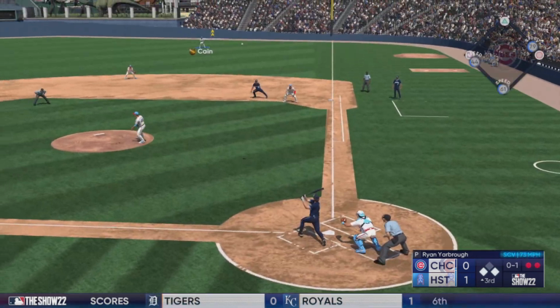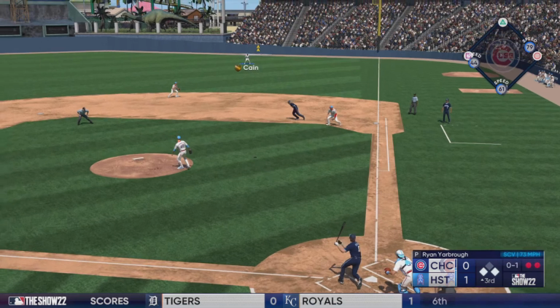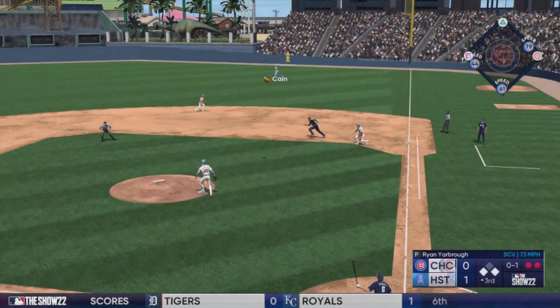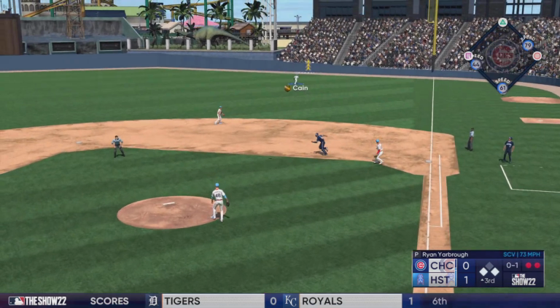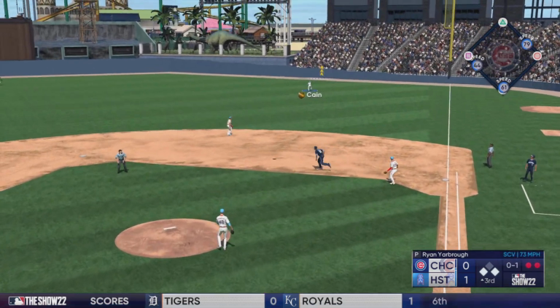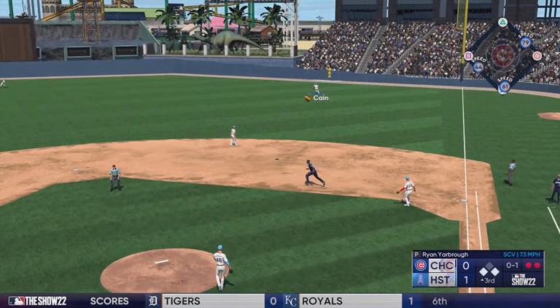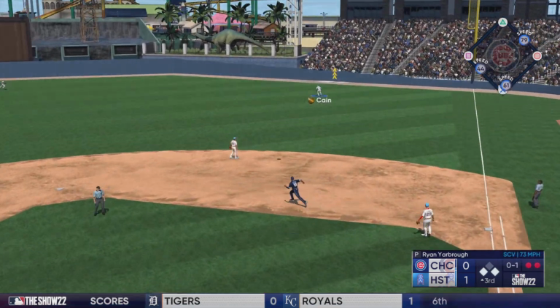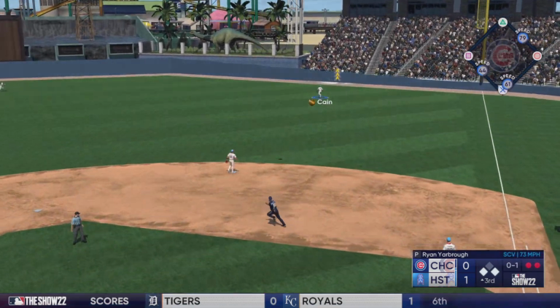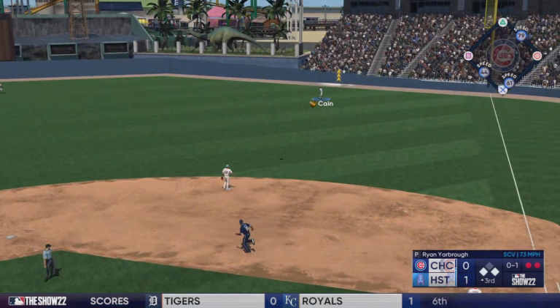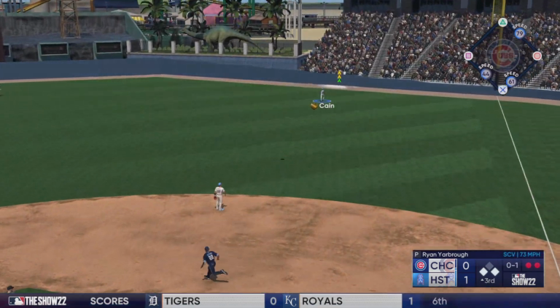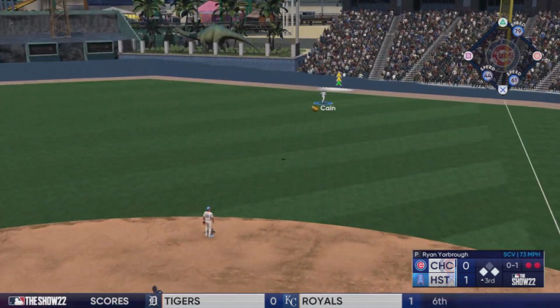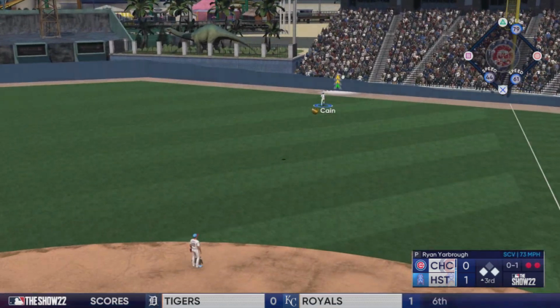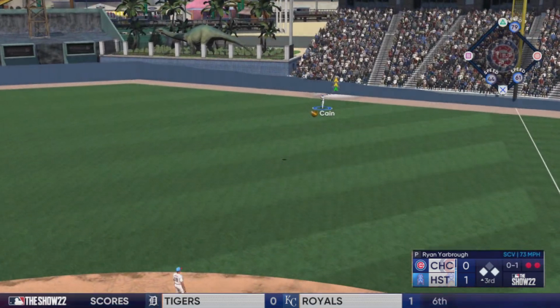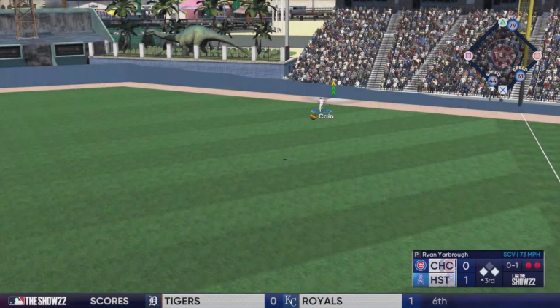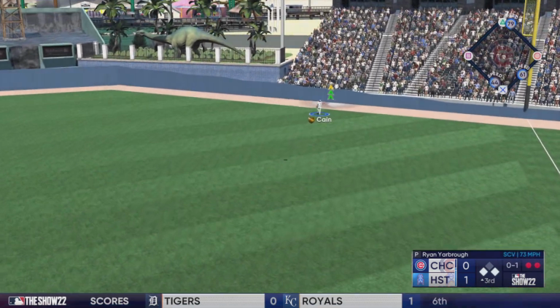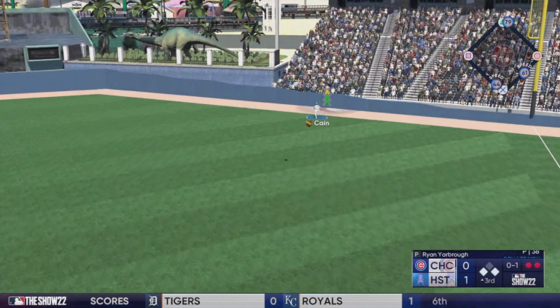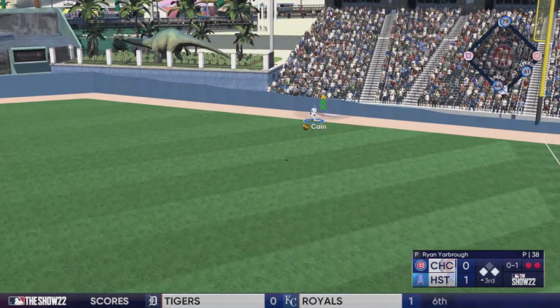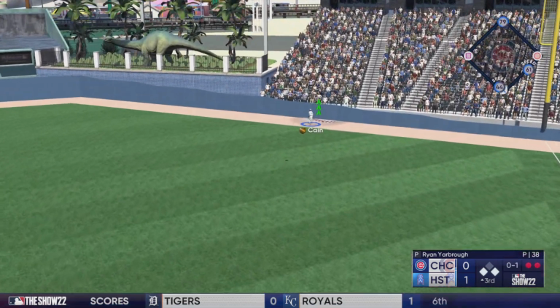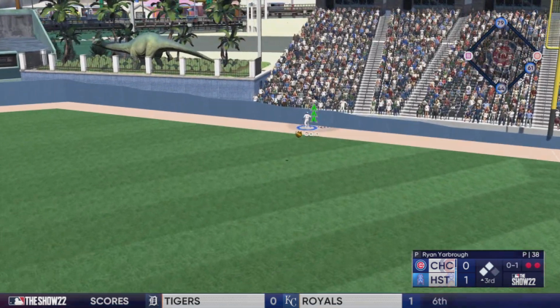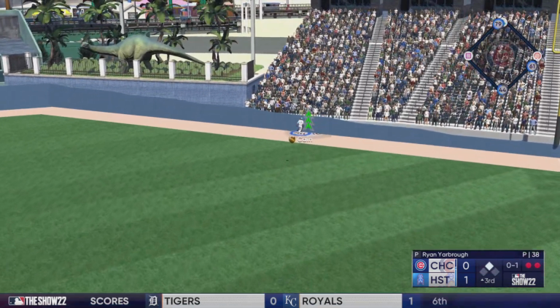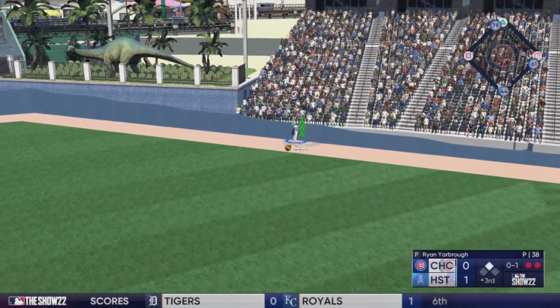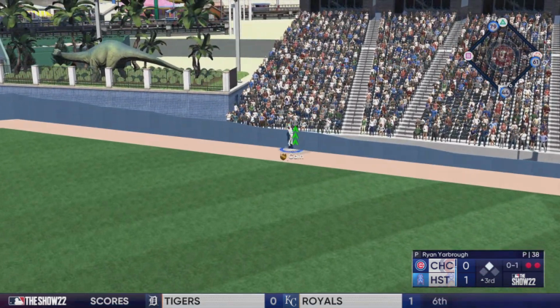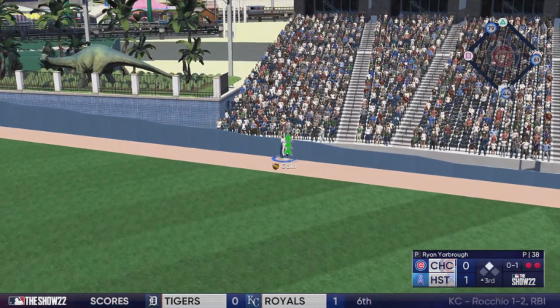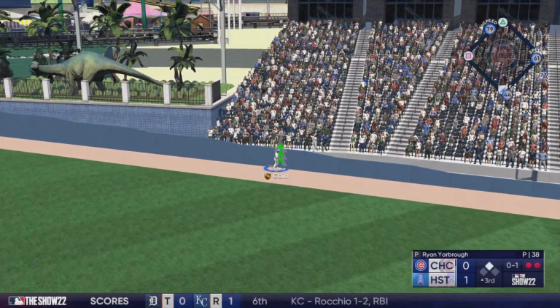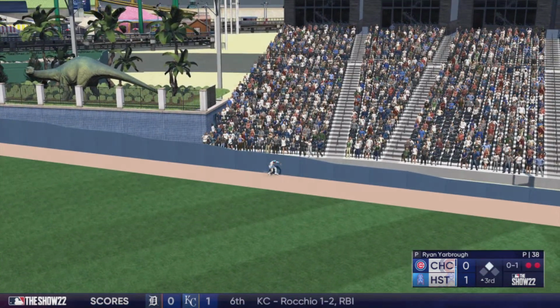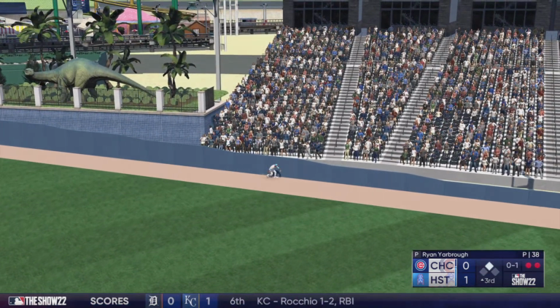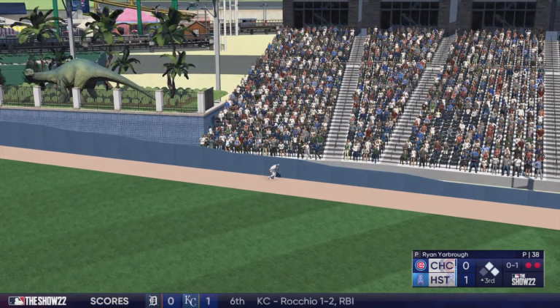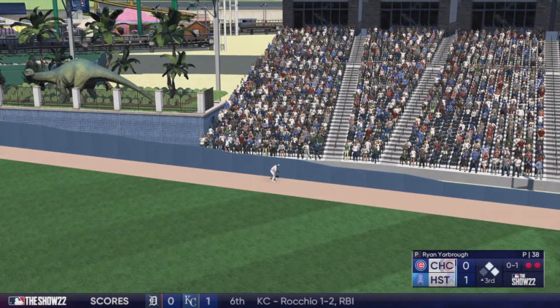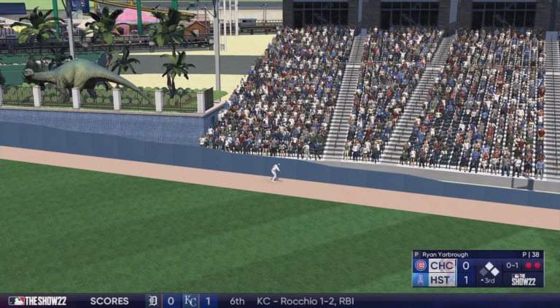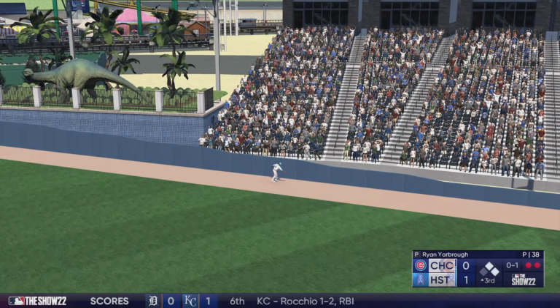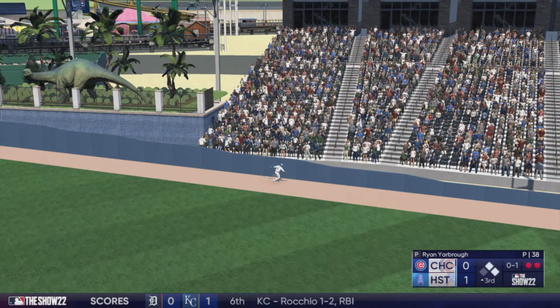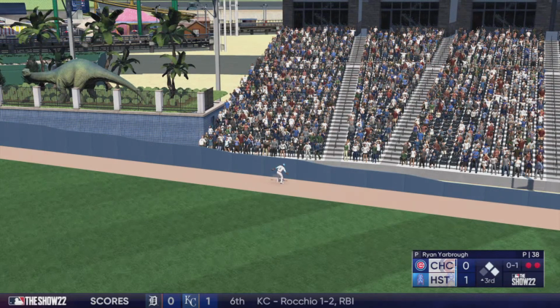In the air right field. Pretty well struck. That's back. And that one is gone.